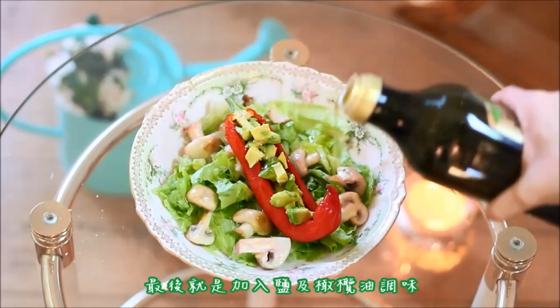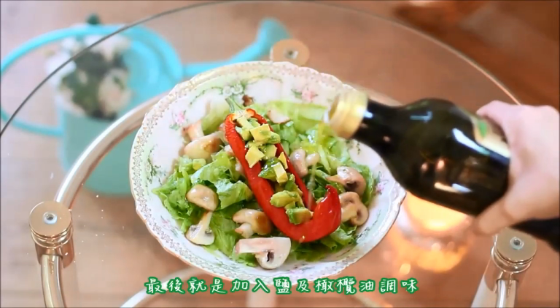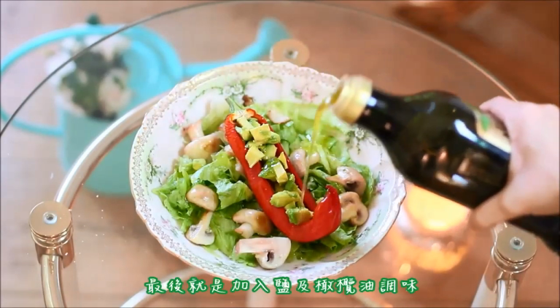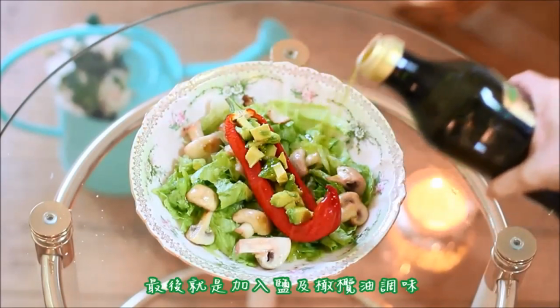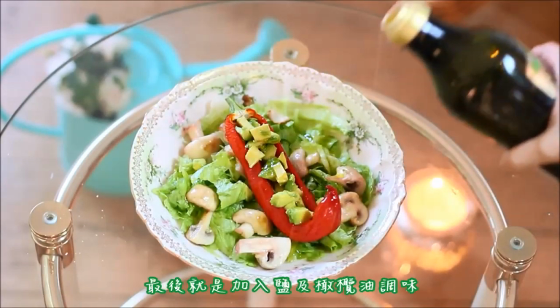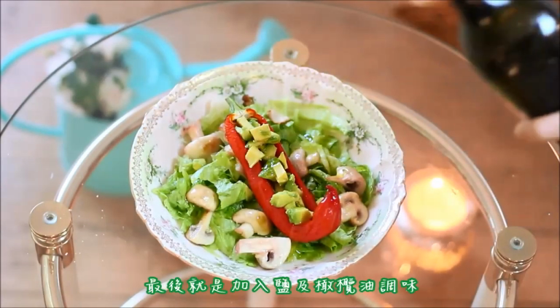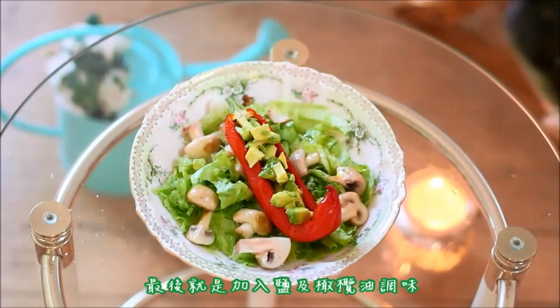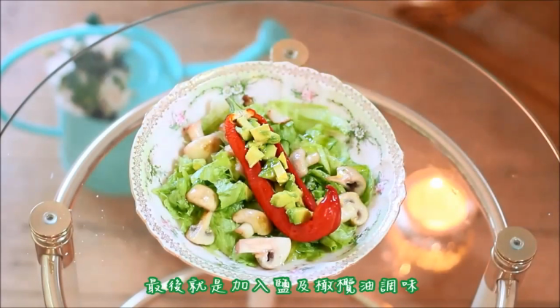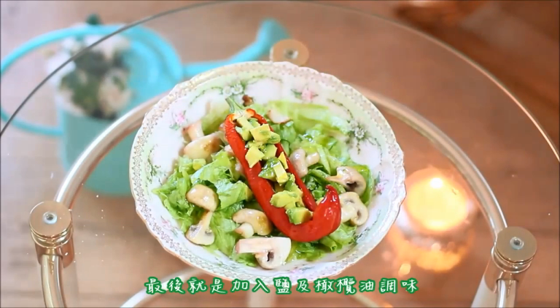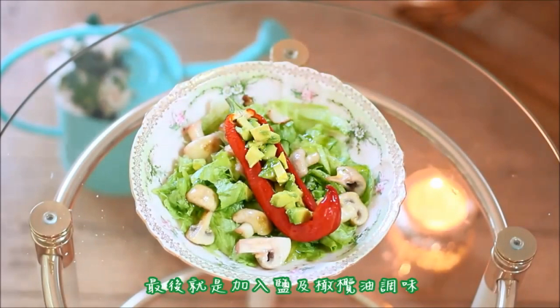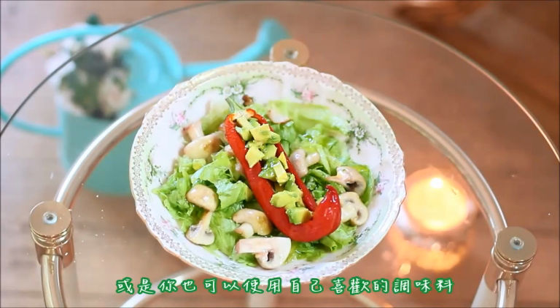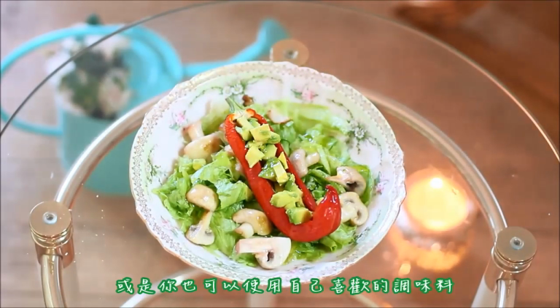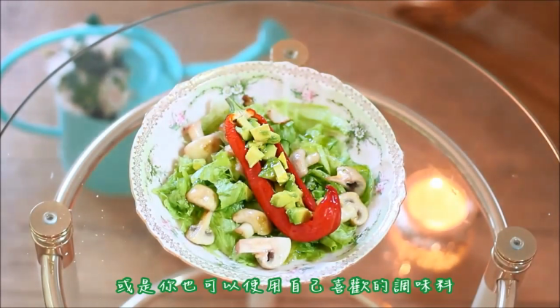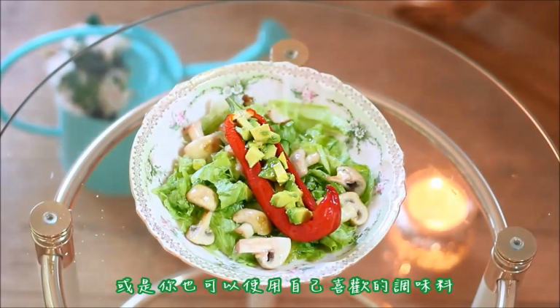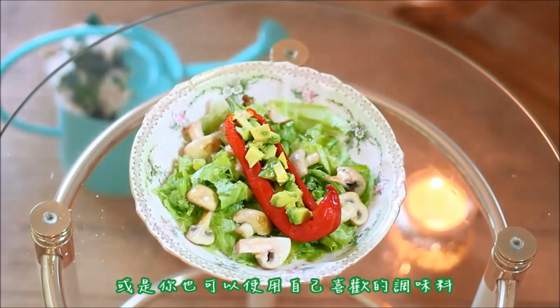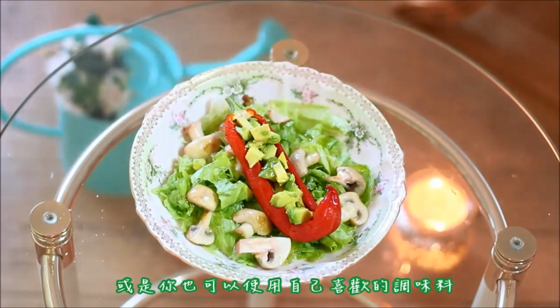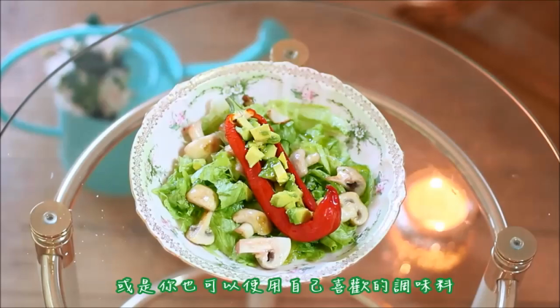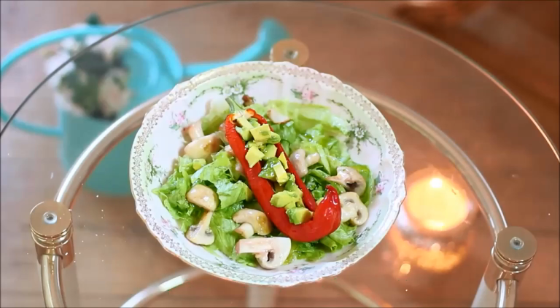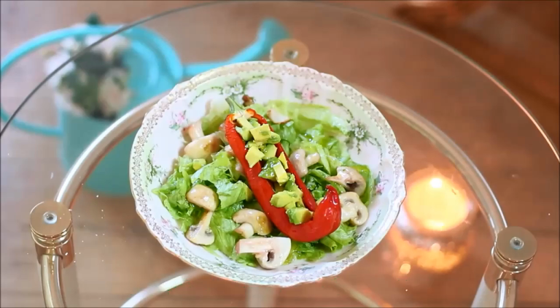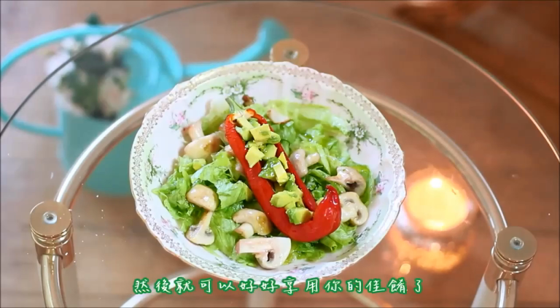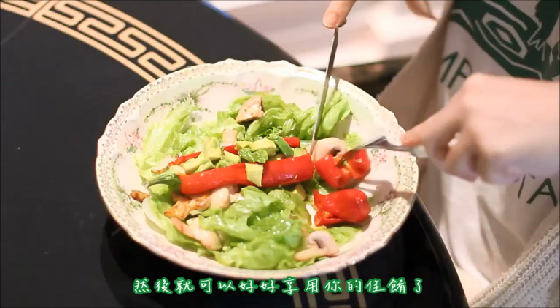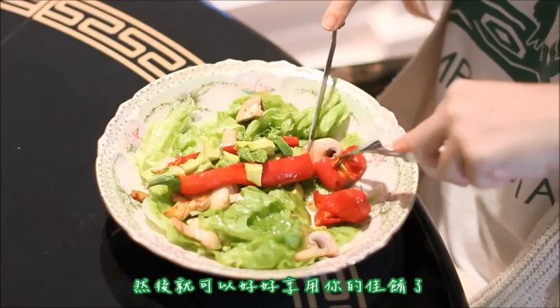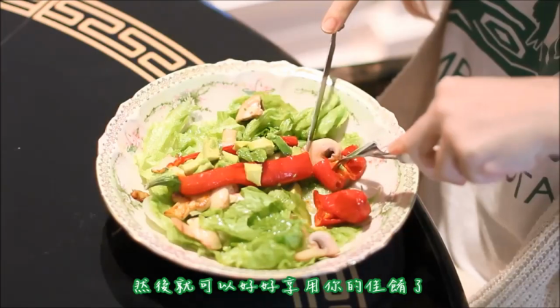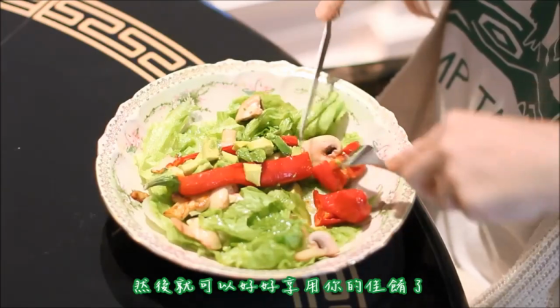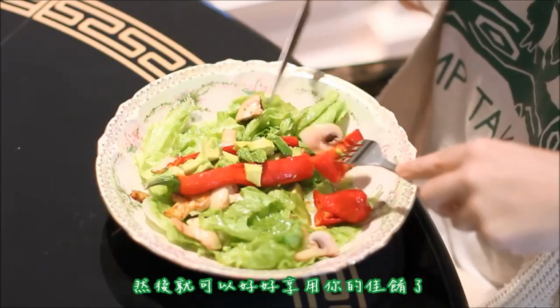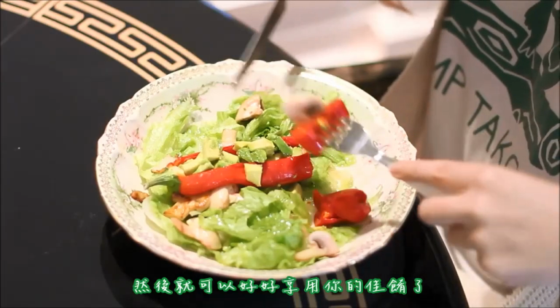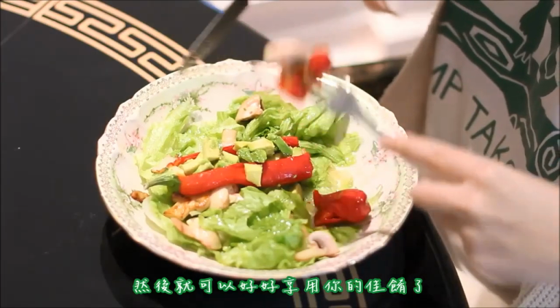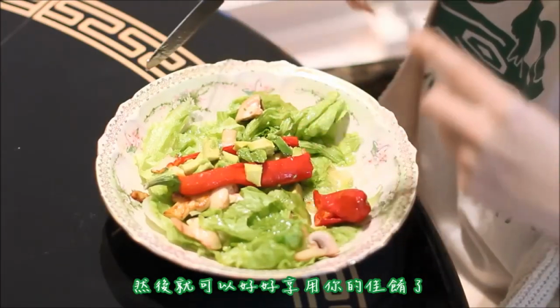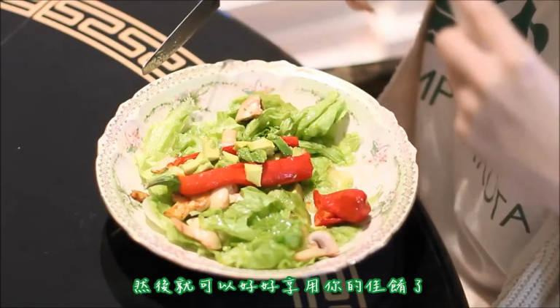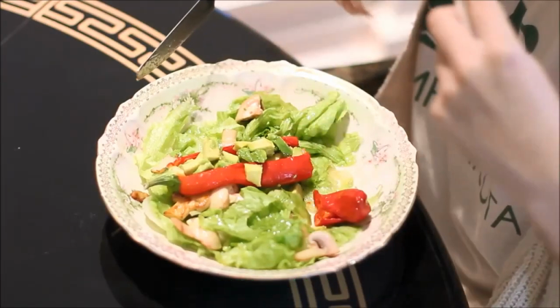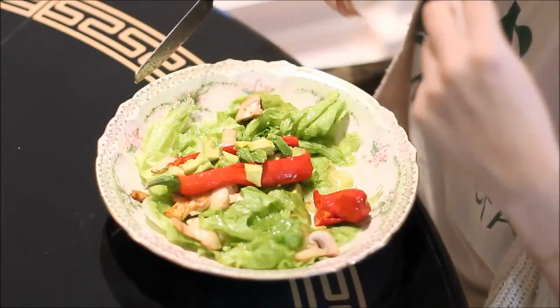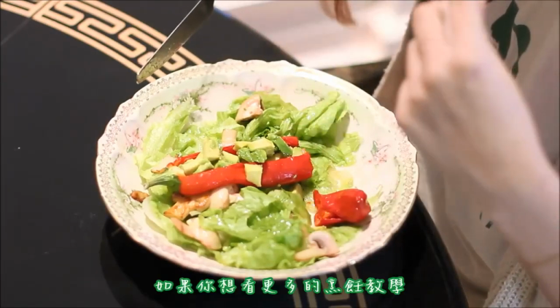Step five: the last thing to do is add some salt and olive oil, or anything you prefer, and then you can just enjoy your dish.